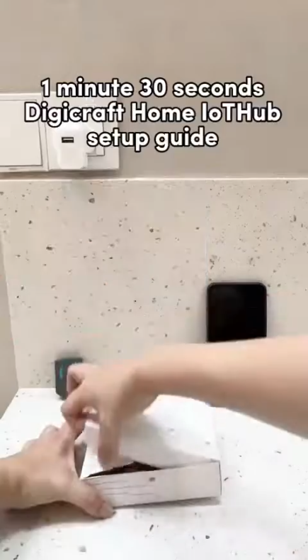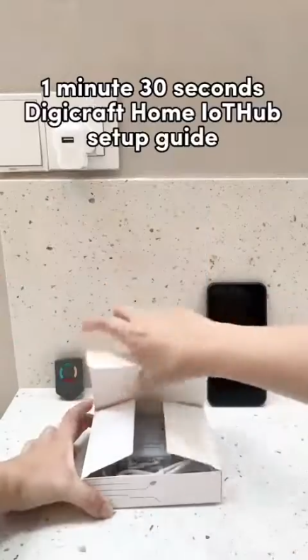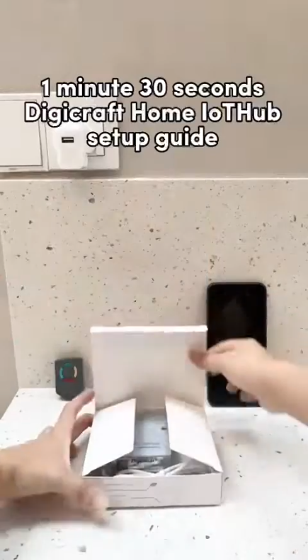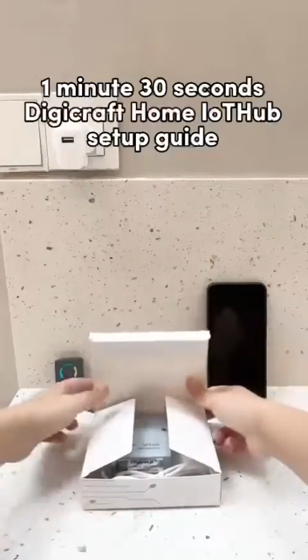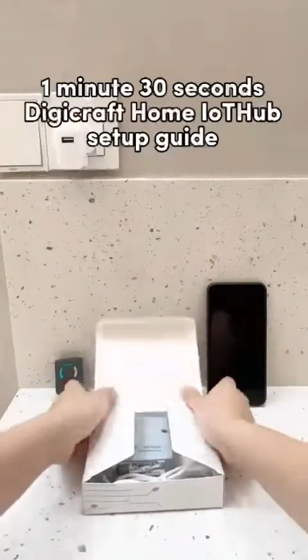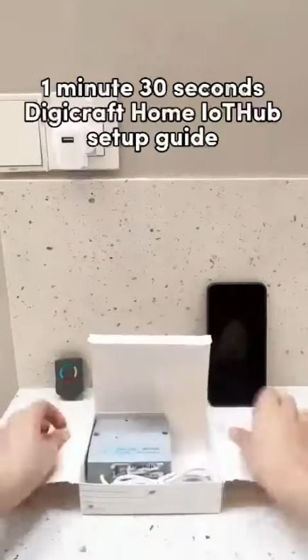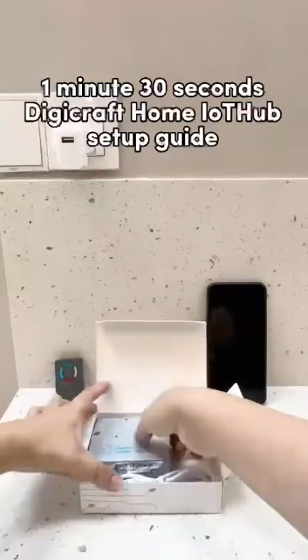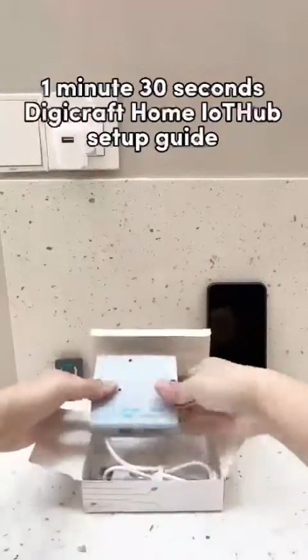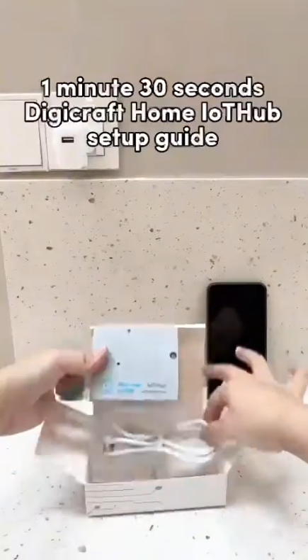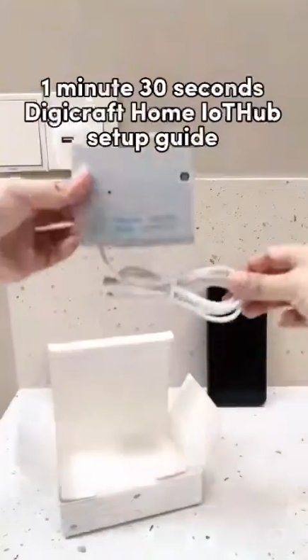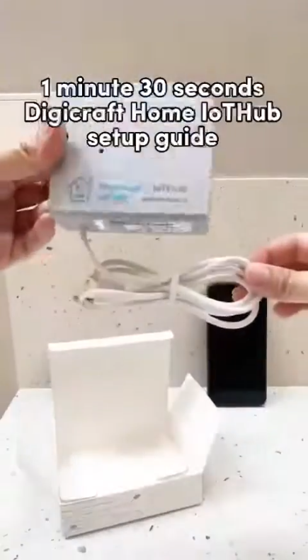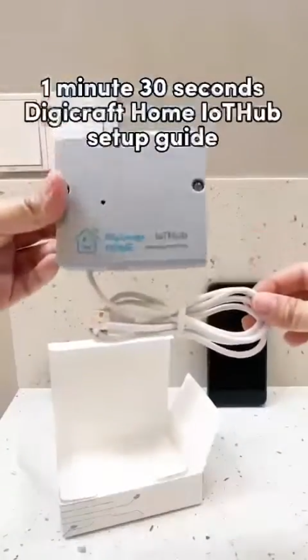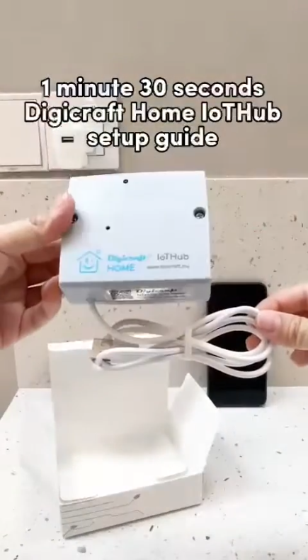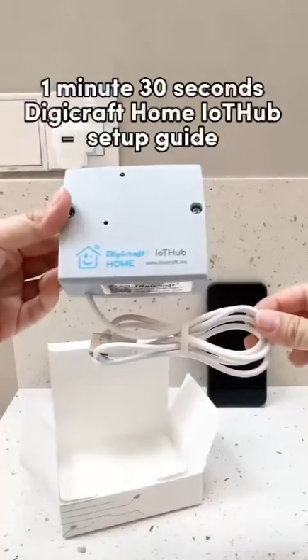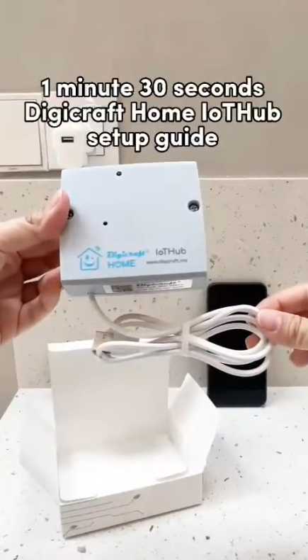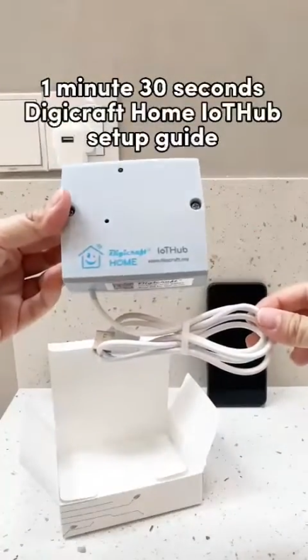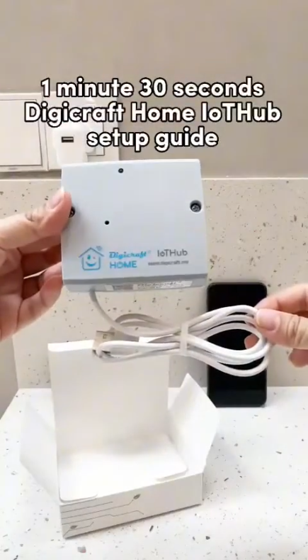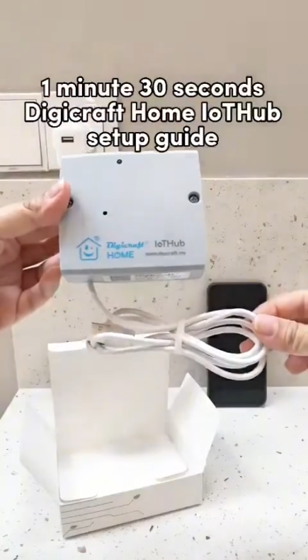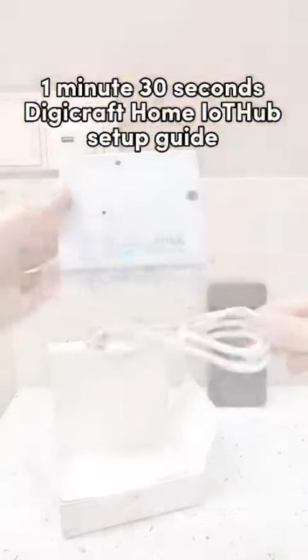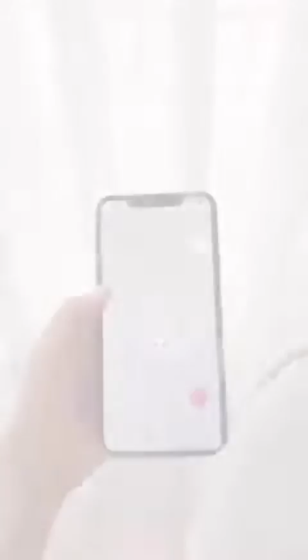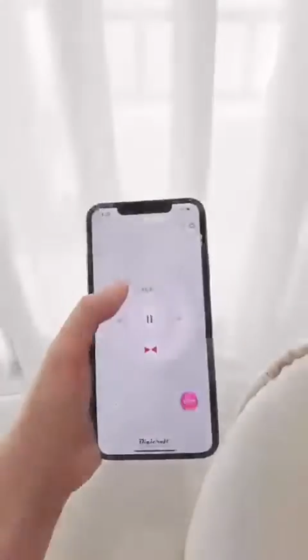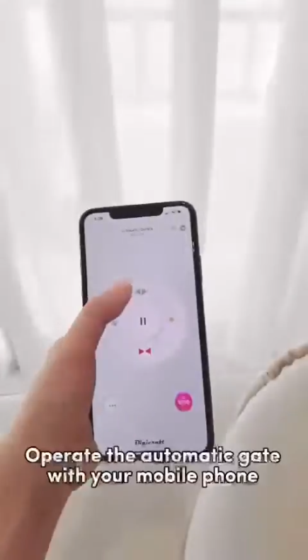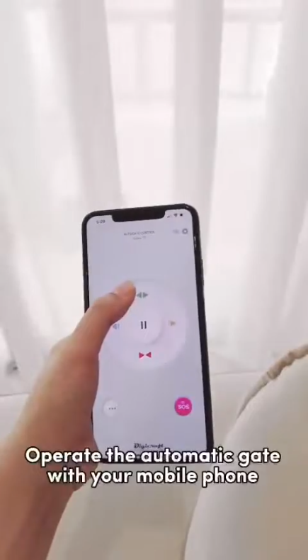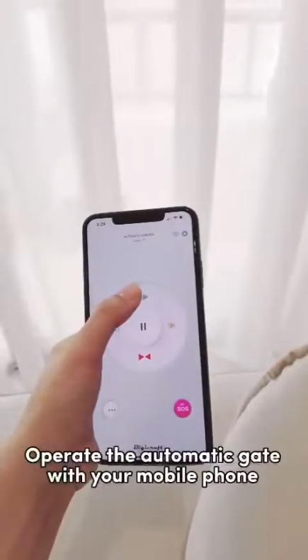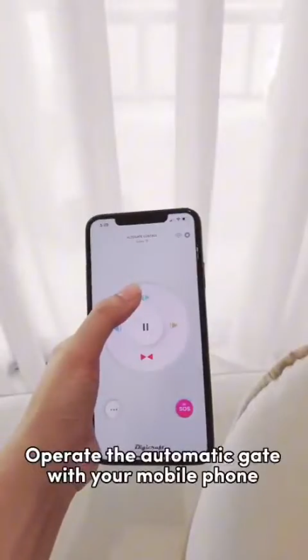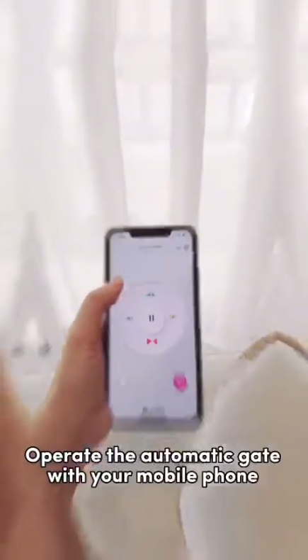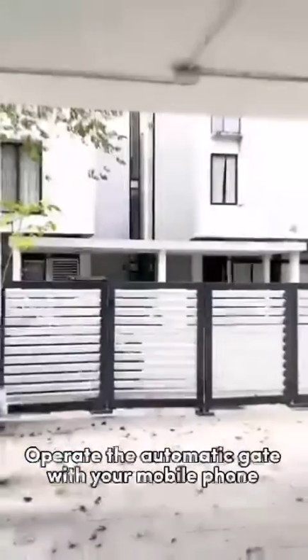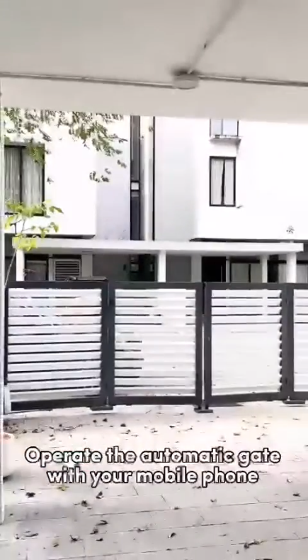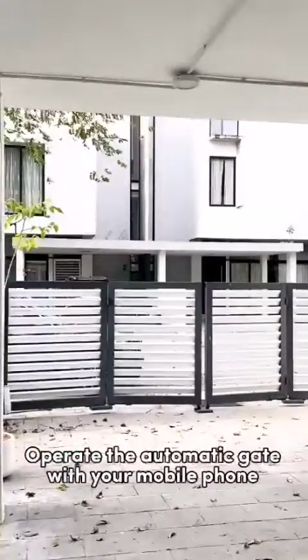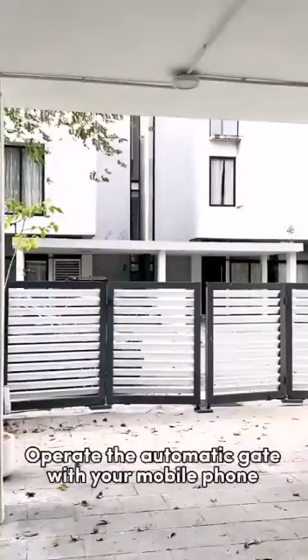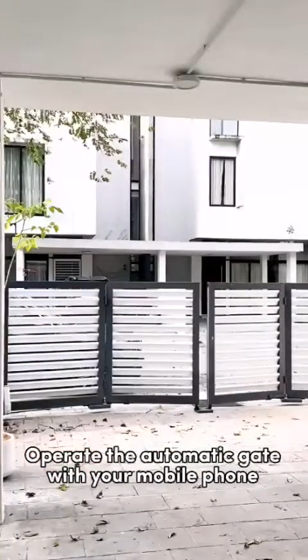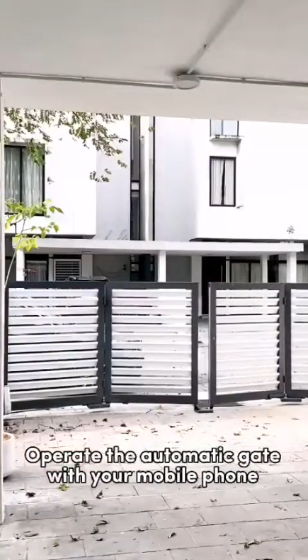The Digicraft Home IoT Hub Setup Guide. Operate the automatic gate with your mobile phone.